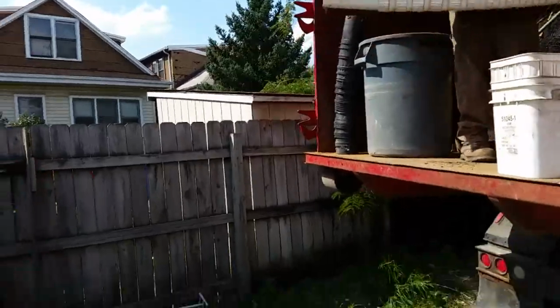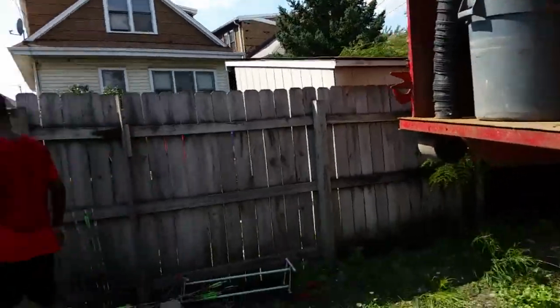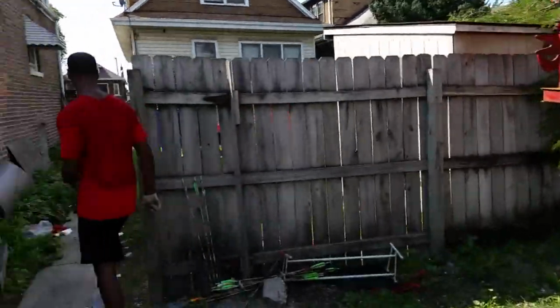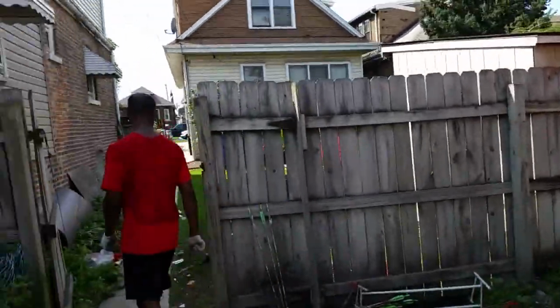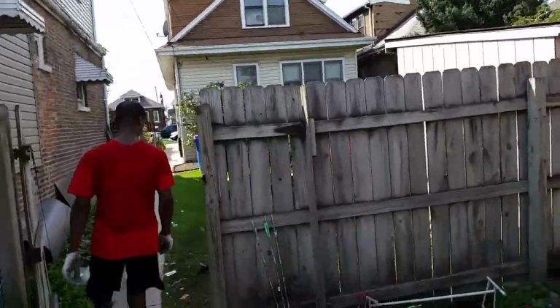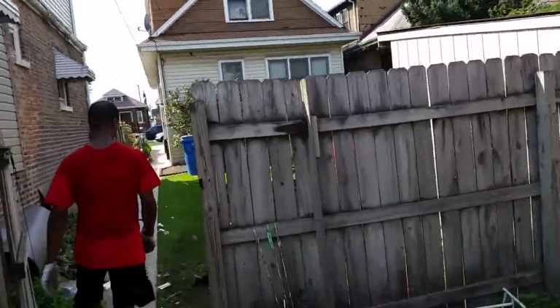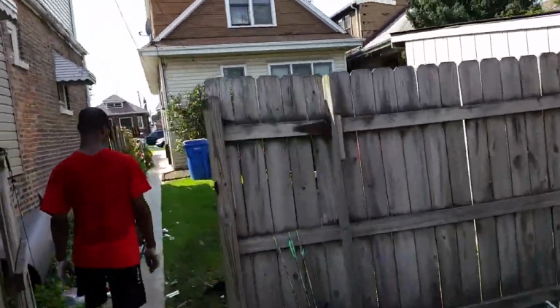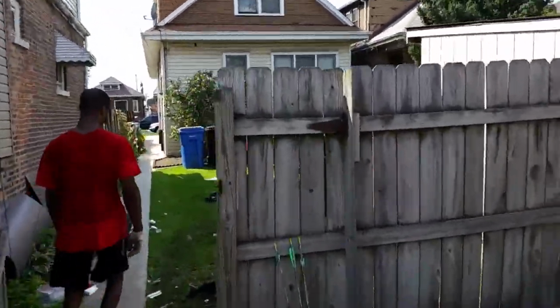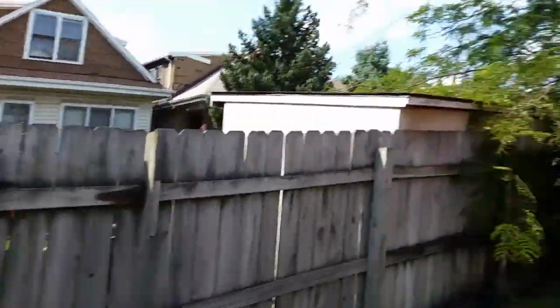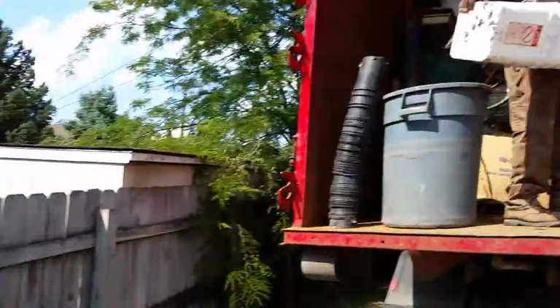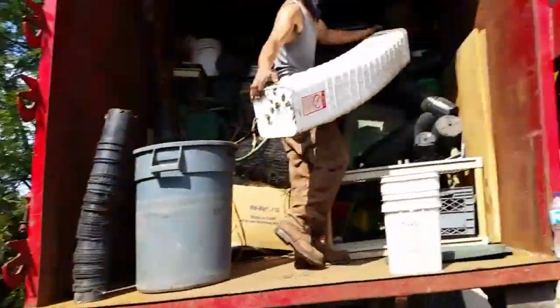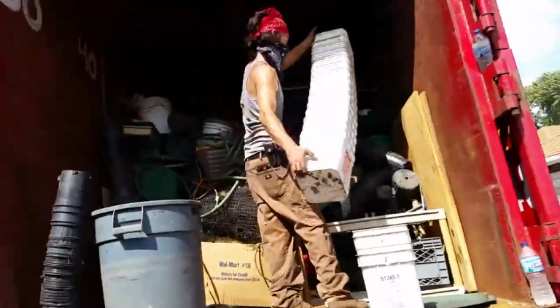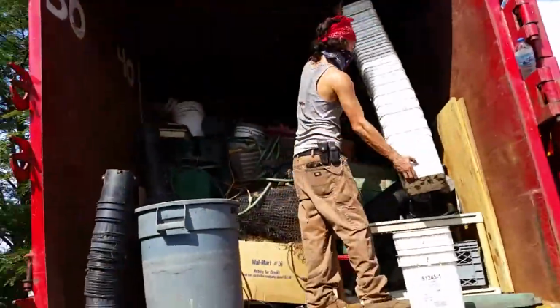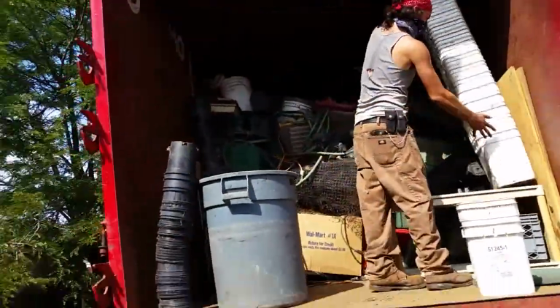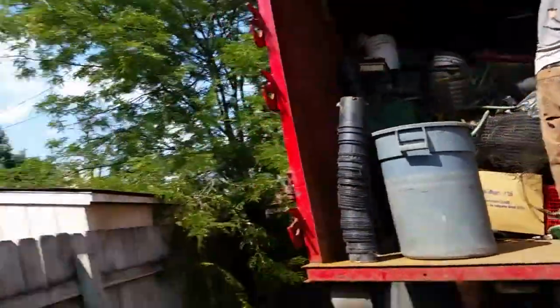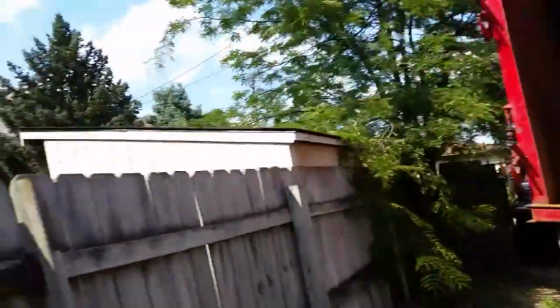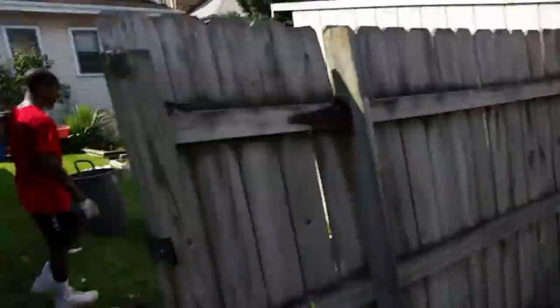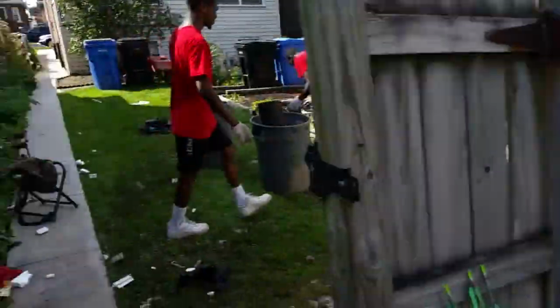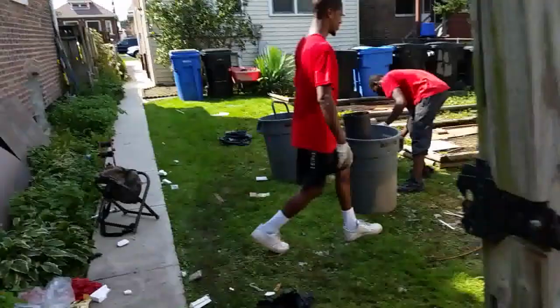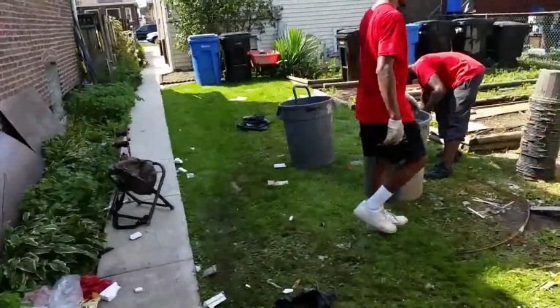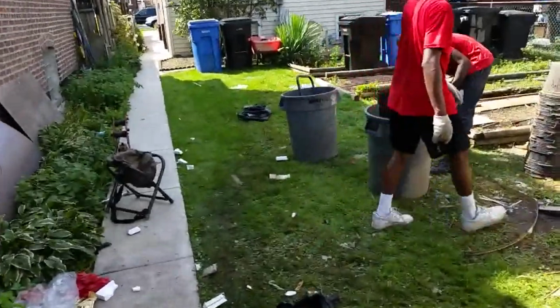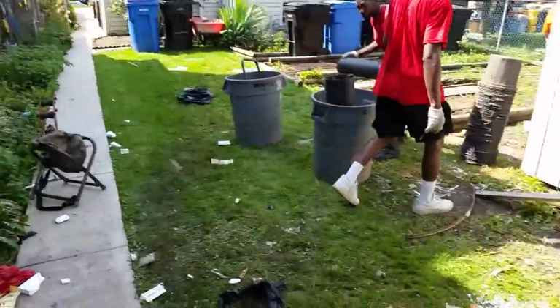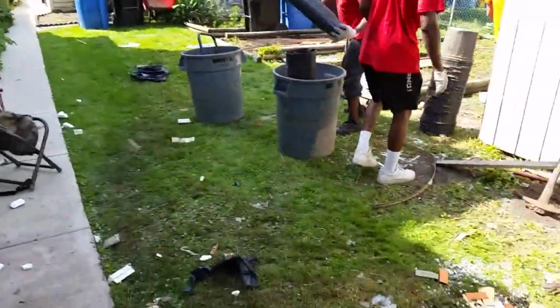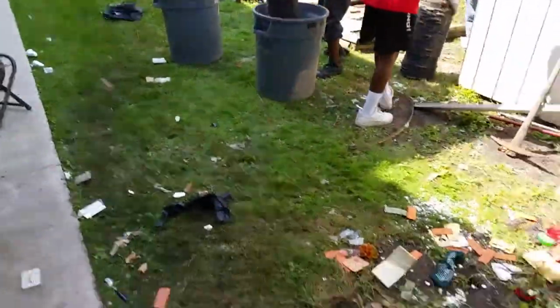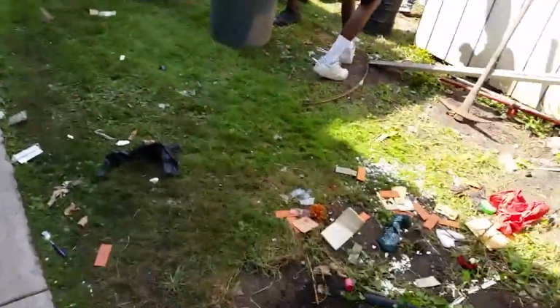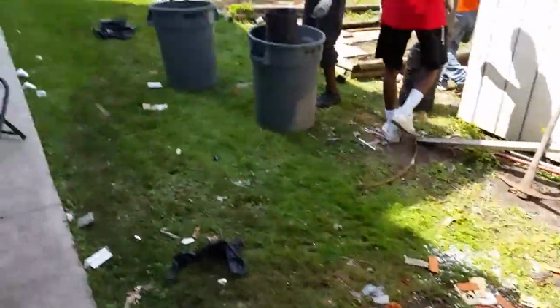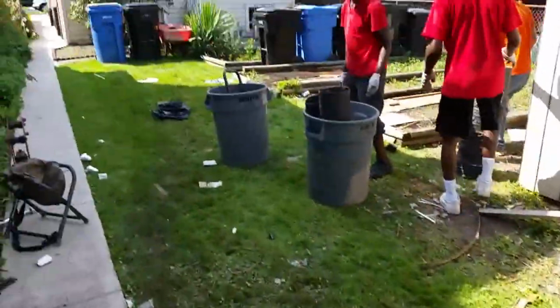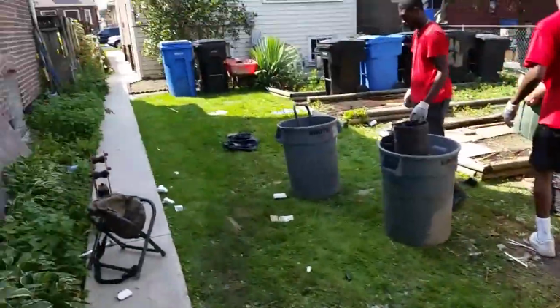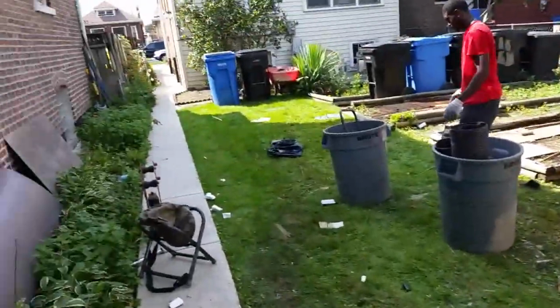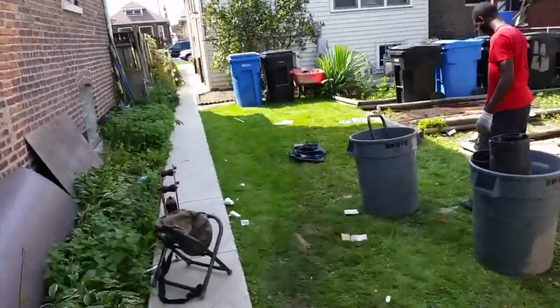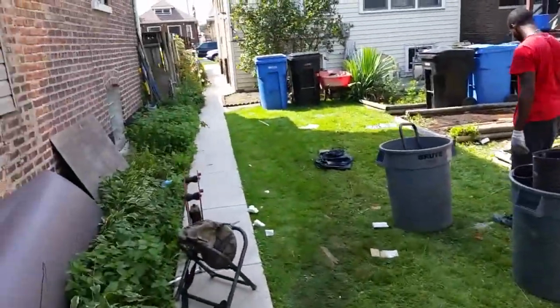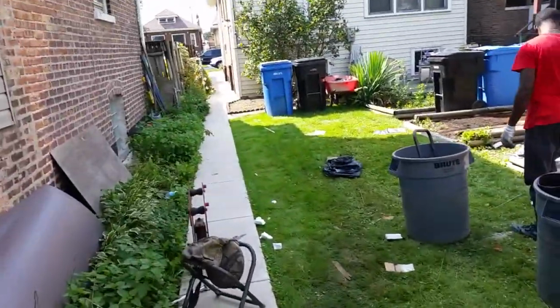Let's see how they're doing. When we started an hour ago, this whole yard was full of junk.